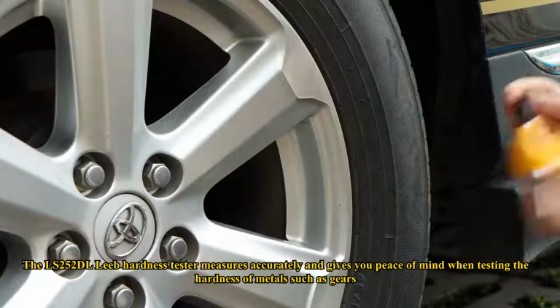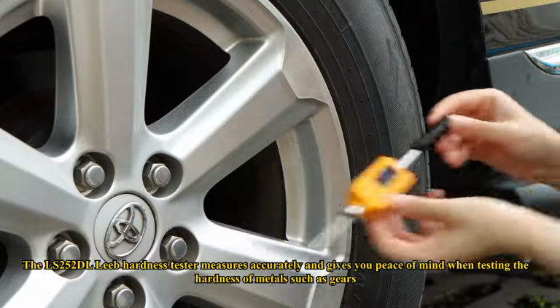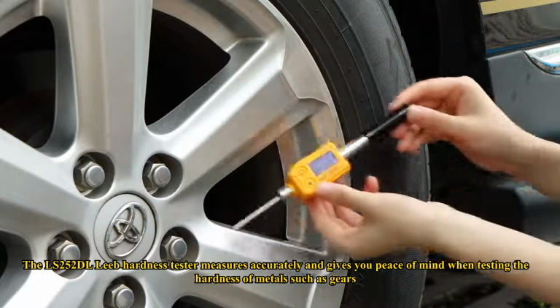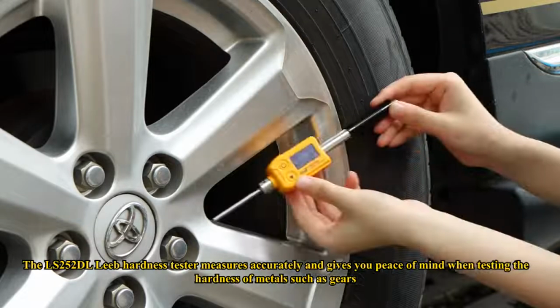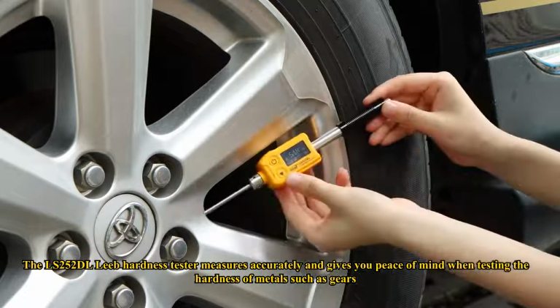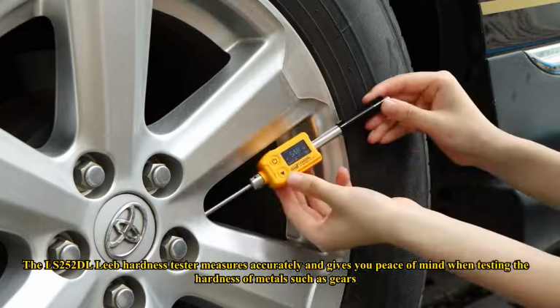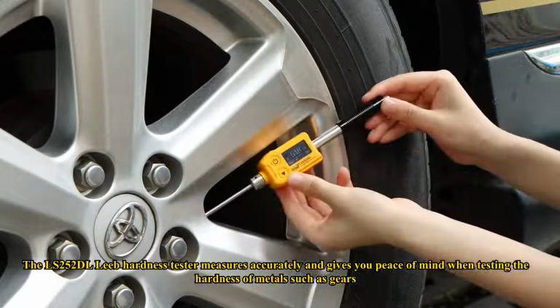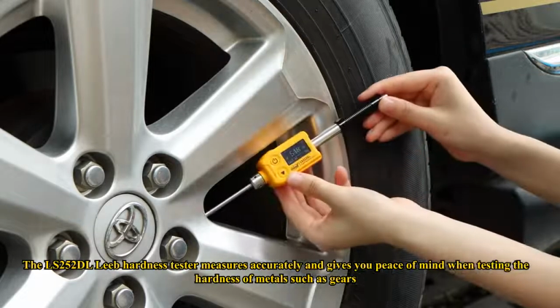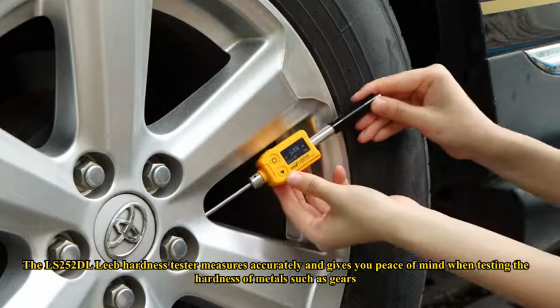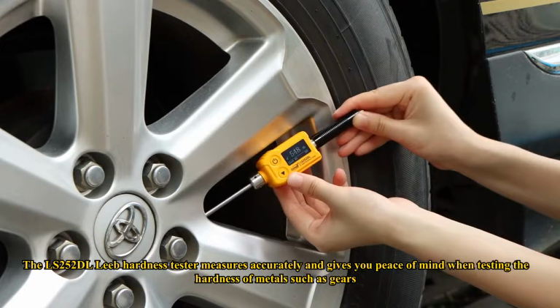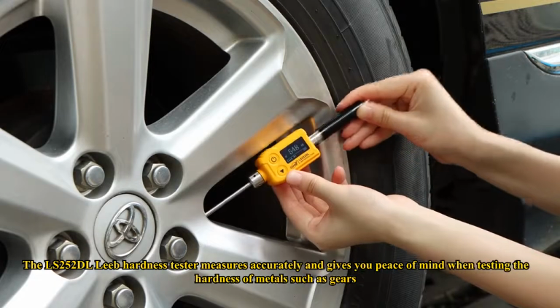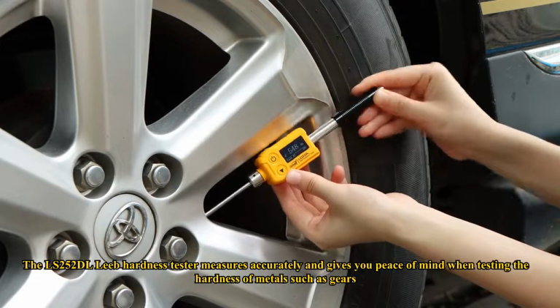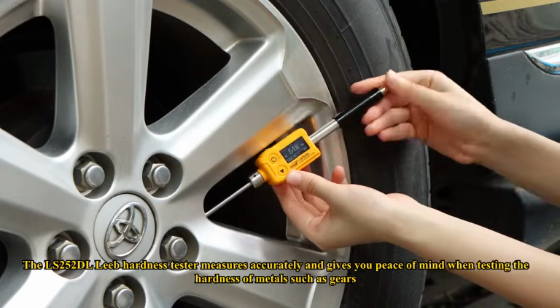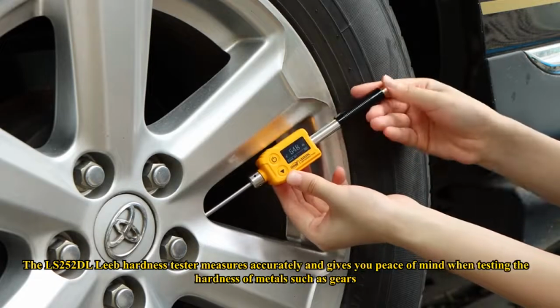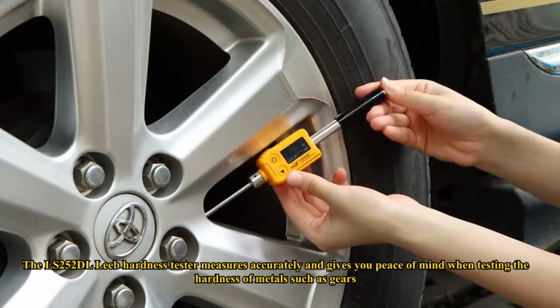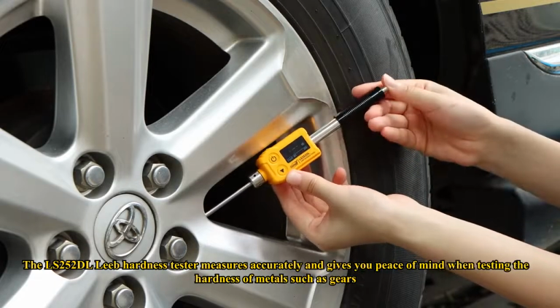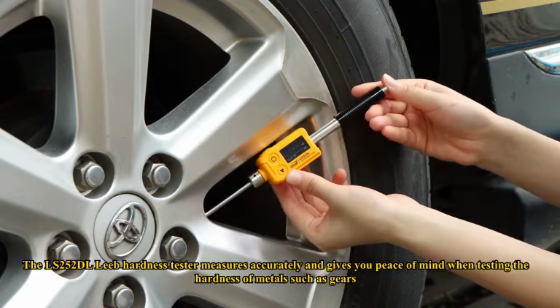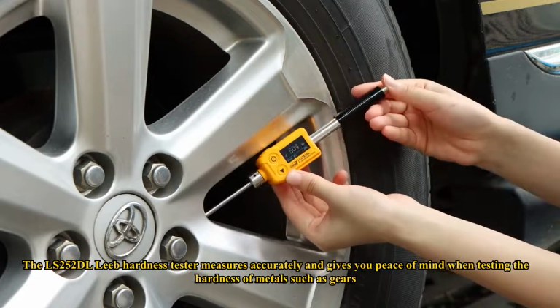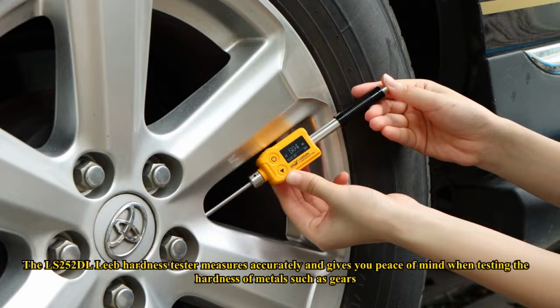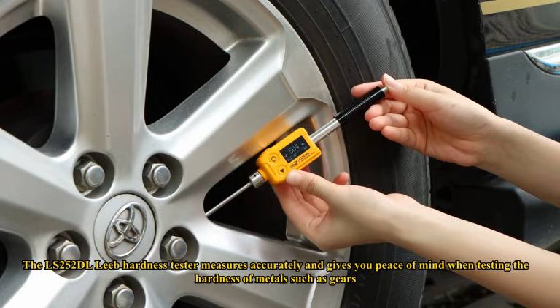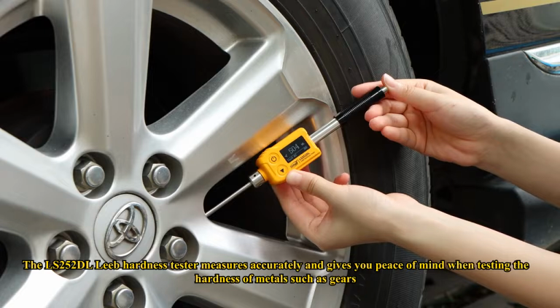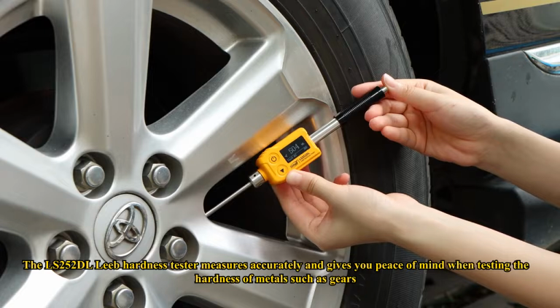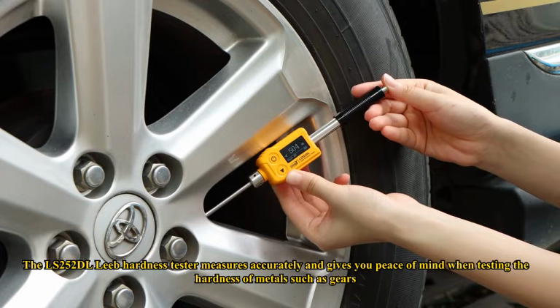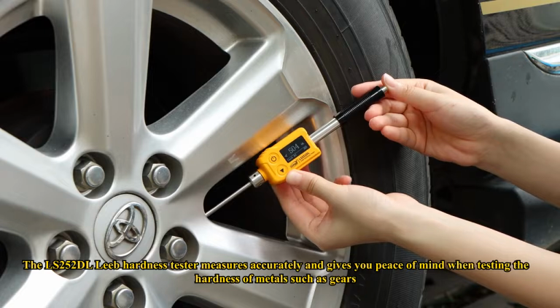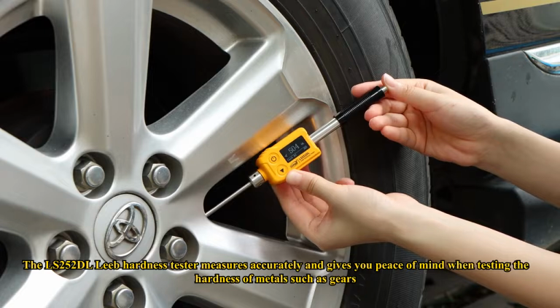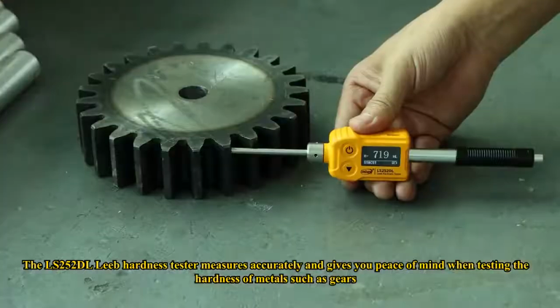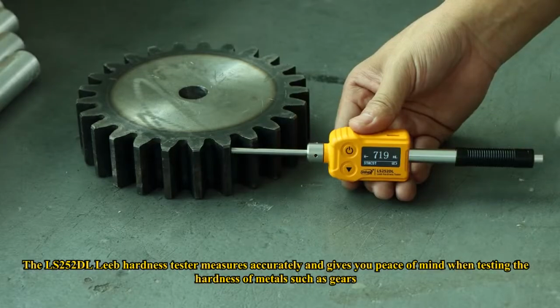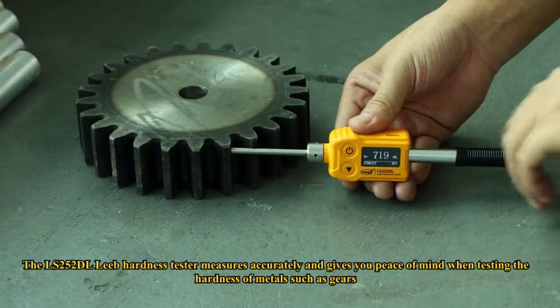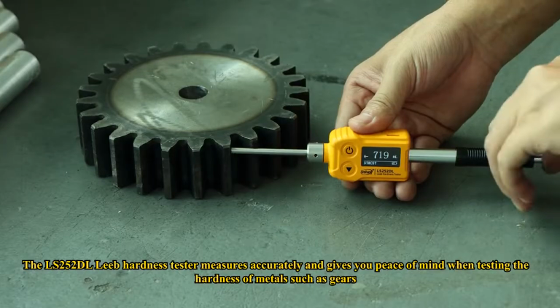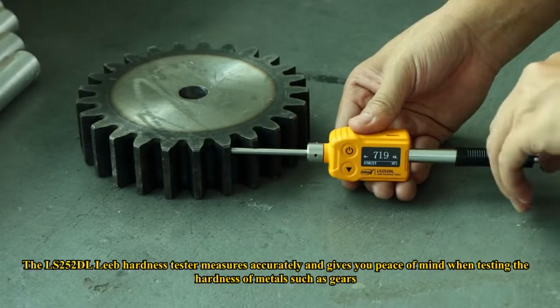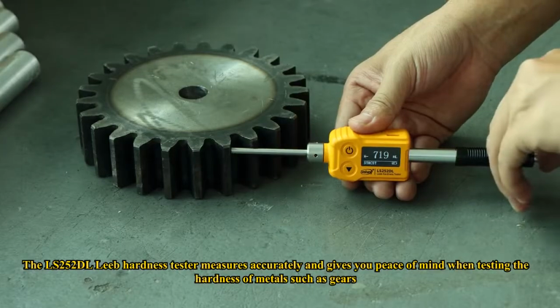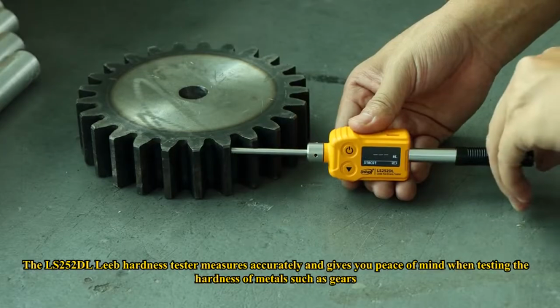The LS252 DL Leeb Hardness Tester measures accurately and gives you peace of mind when testing the hardness of metals such as gears.